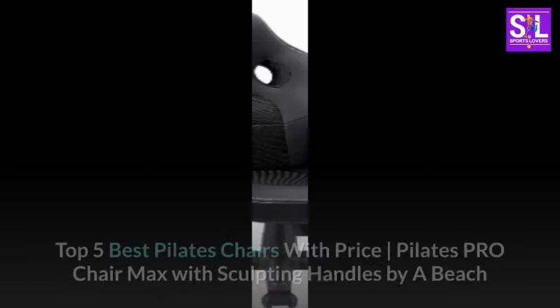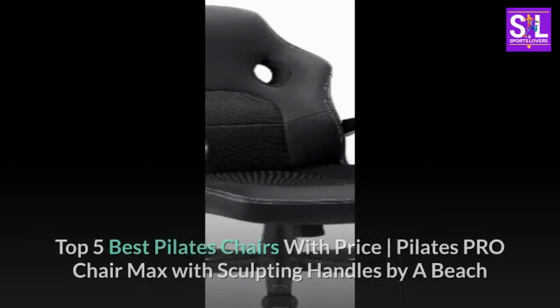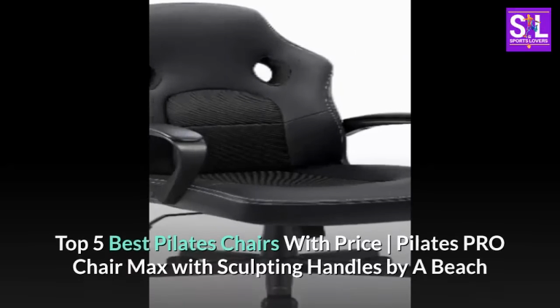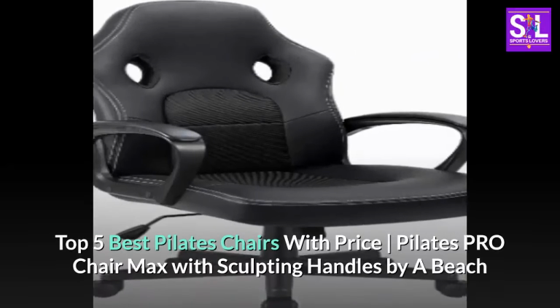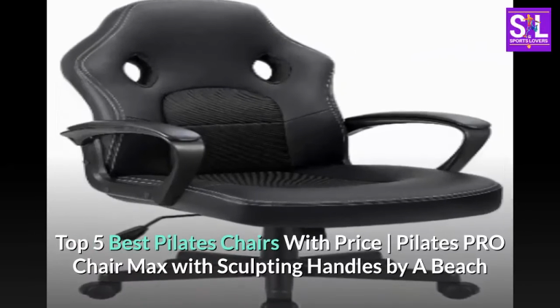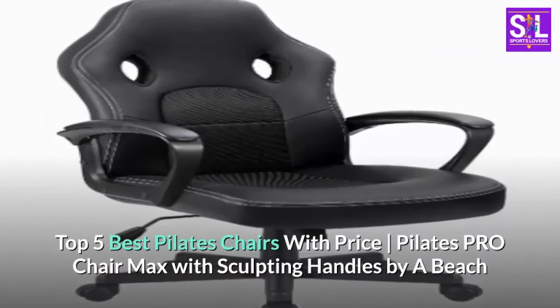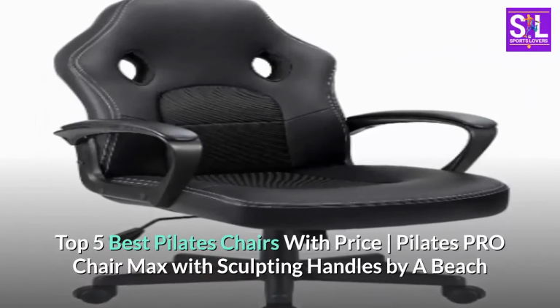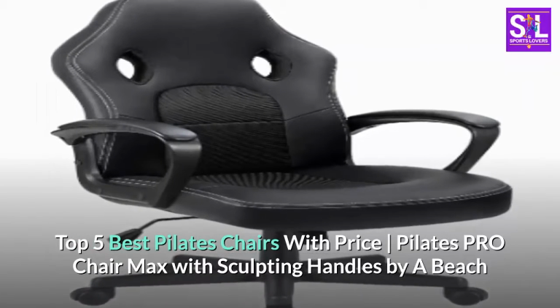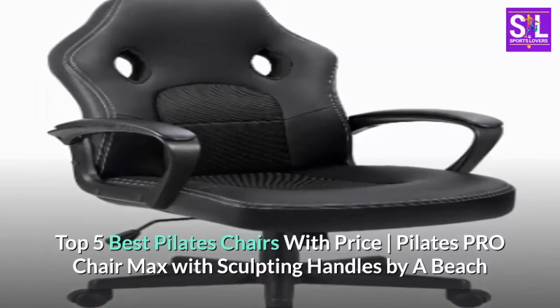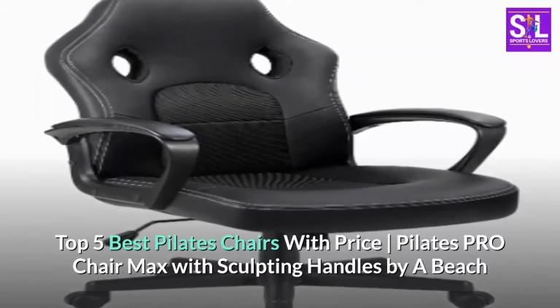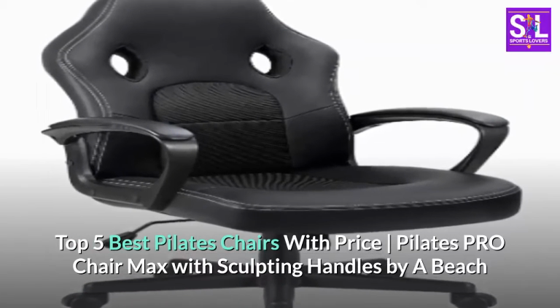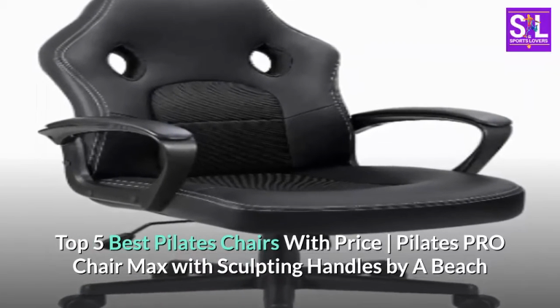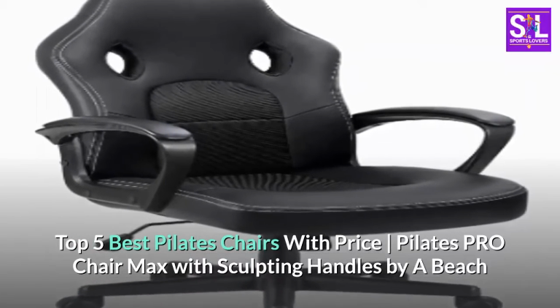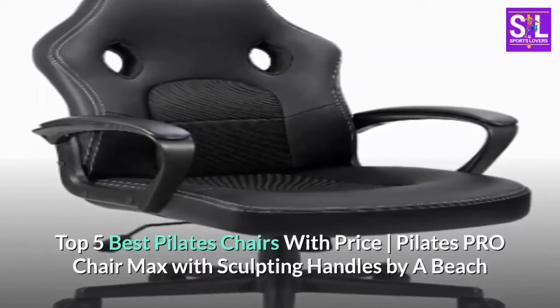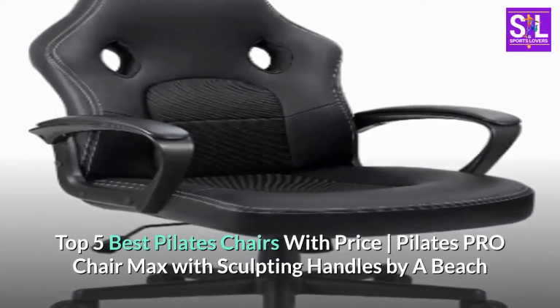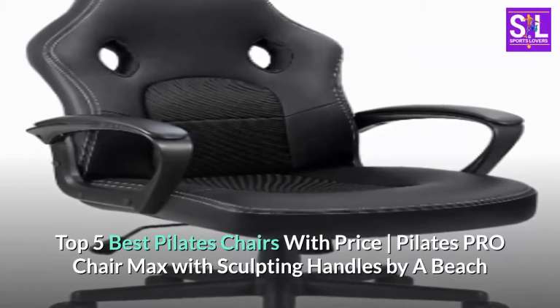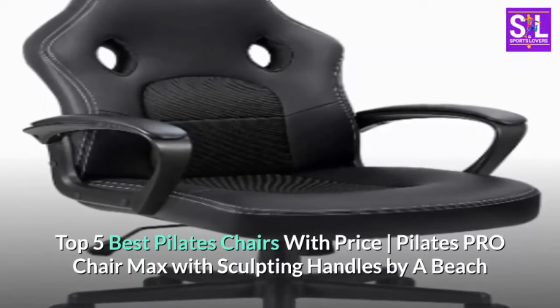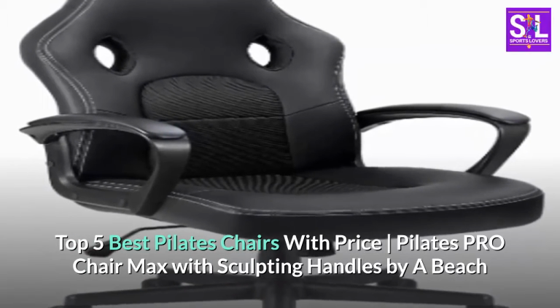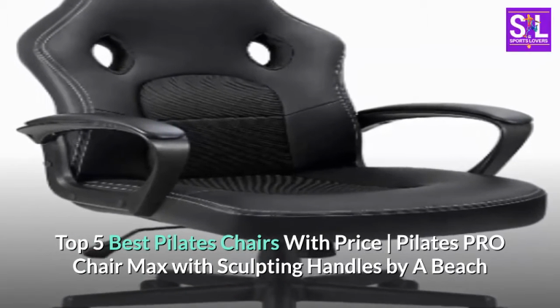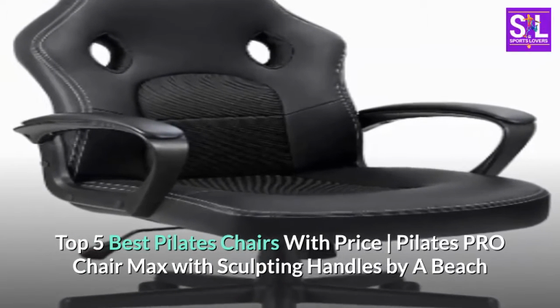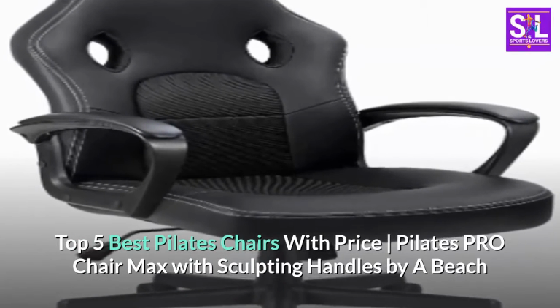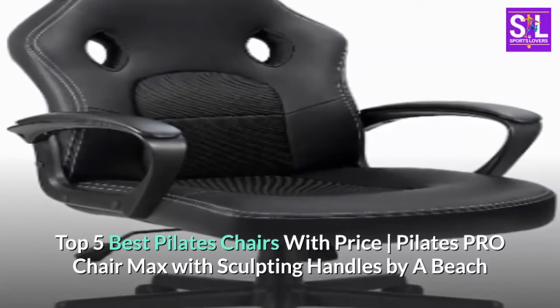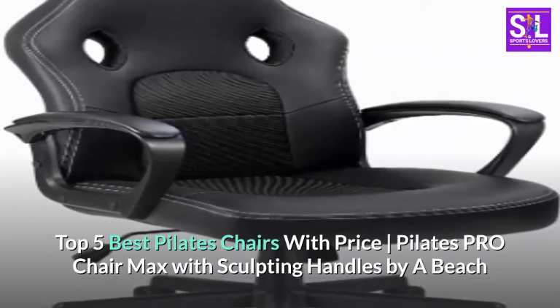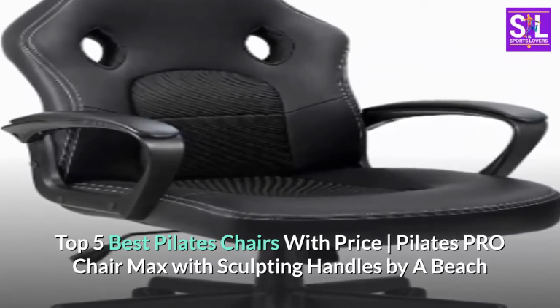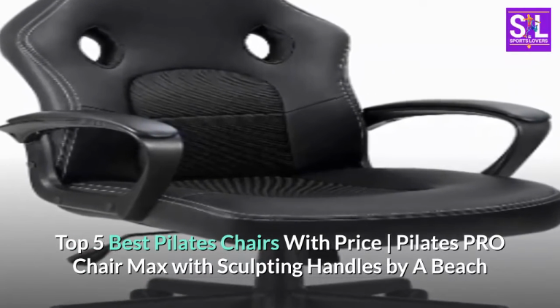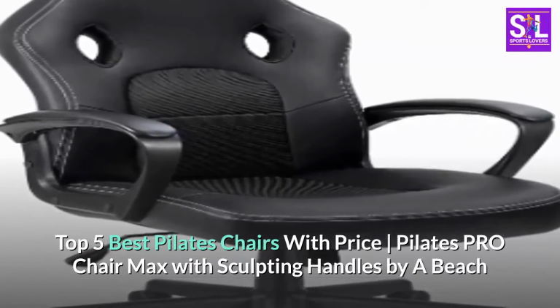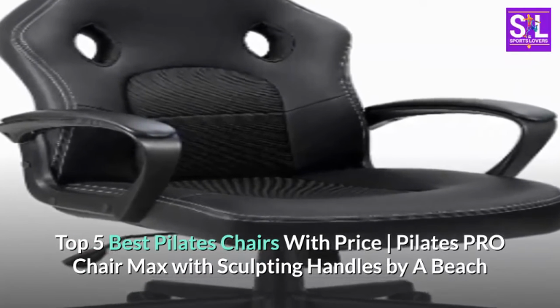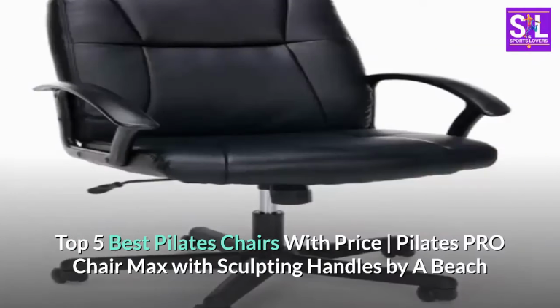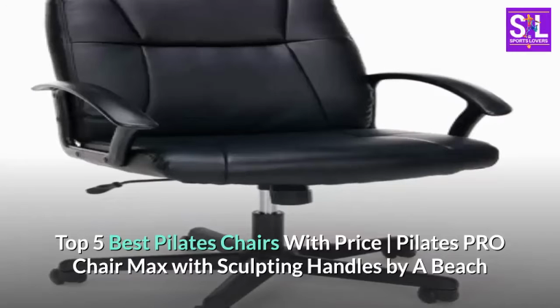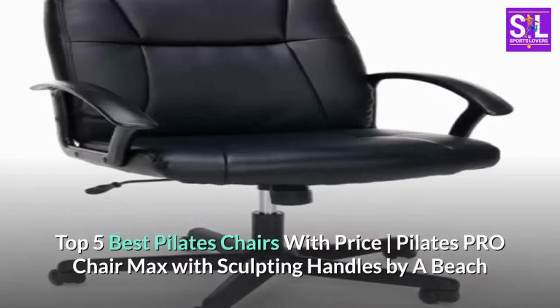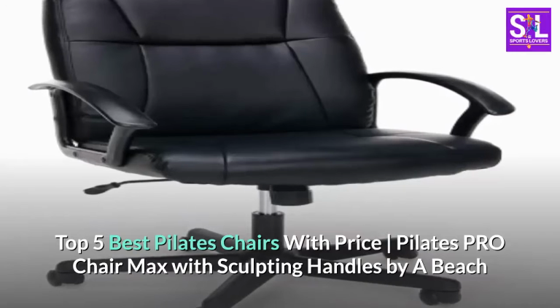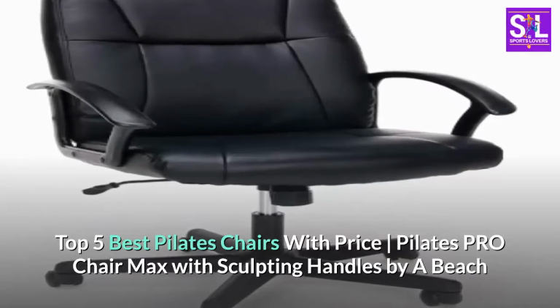Top 5 Best Pilates Chairs with Price. Pilates Pro Chair Max with Sculpting Handles by a Beach.